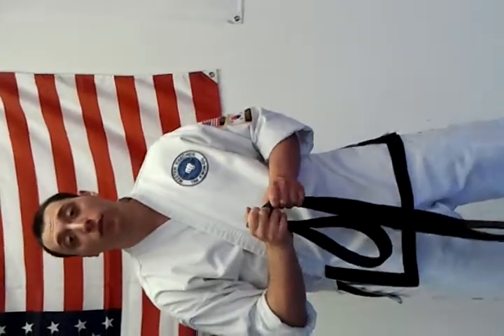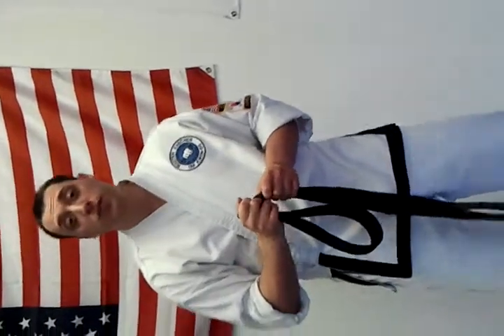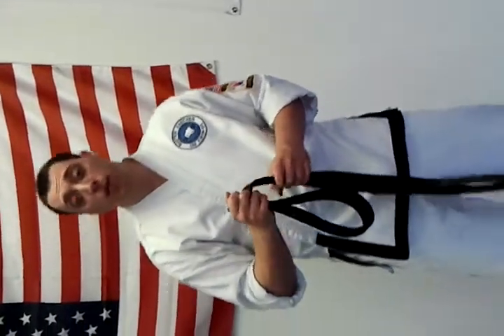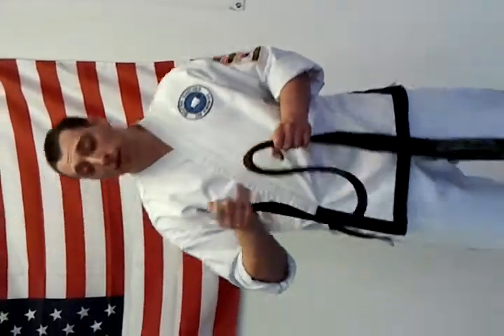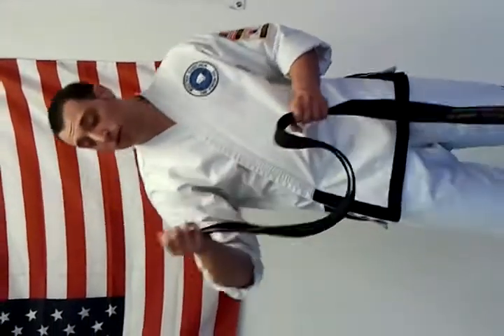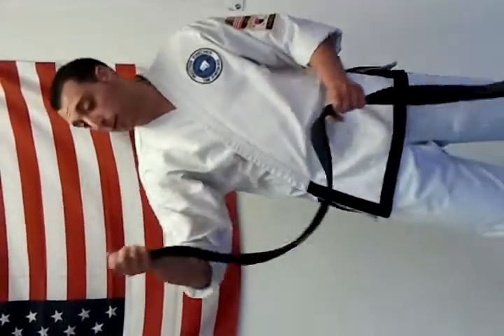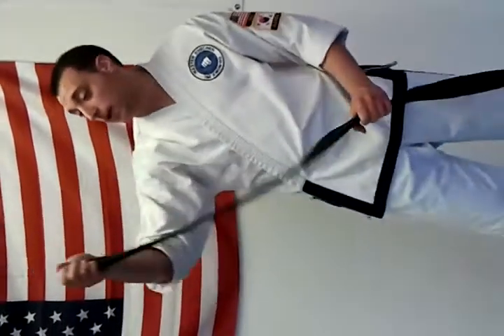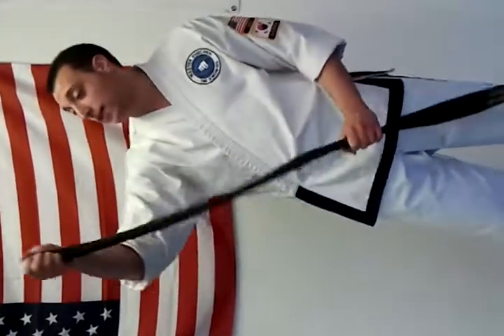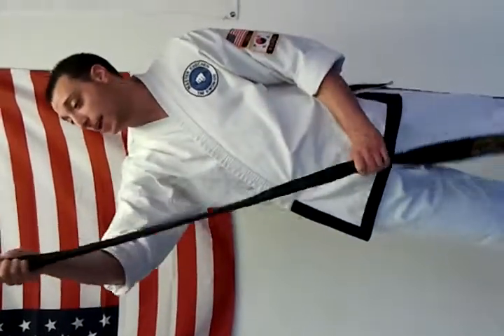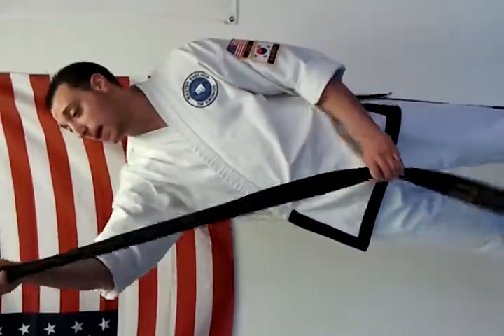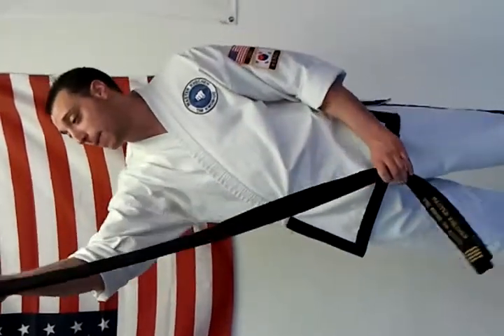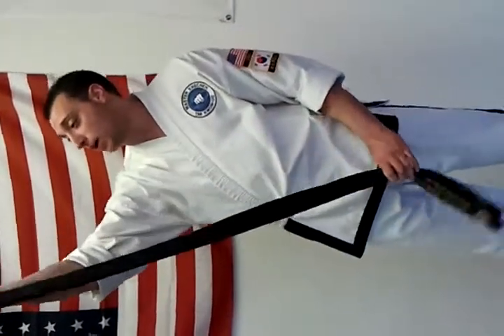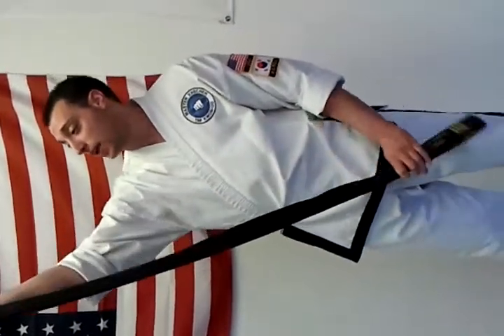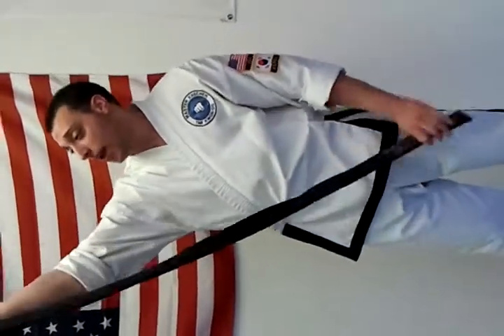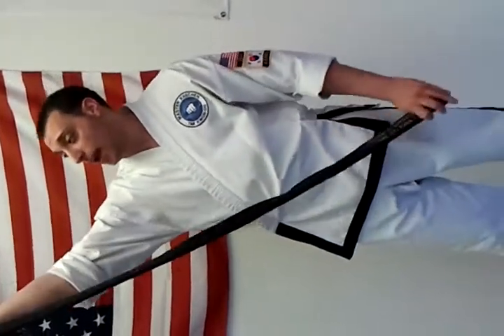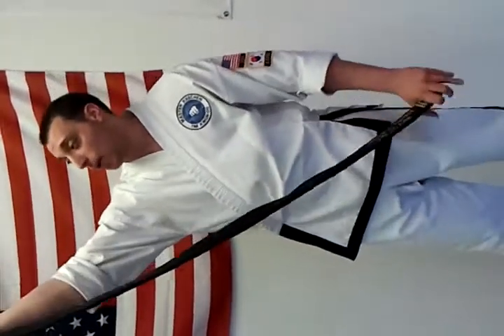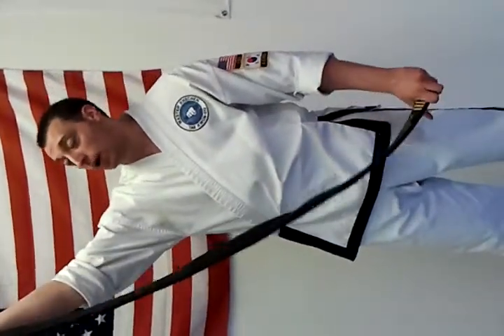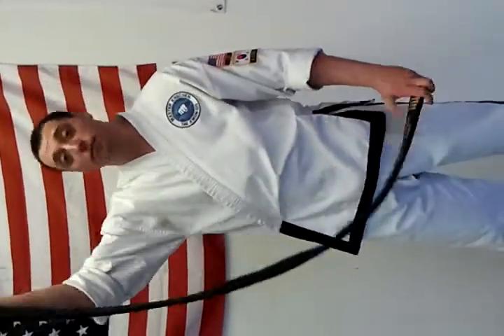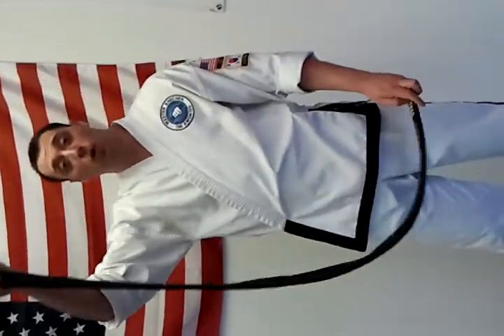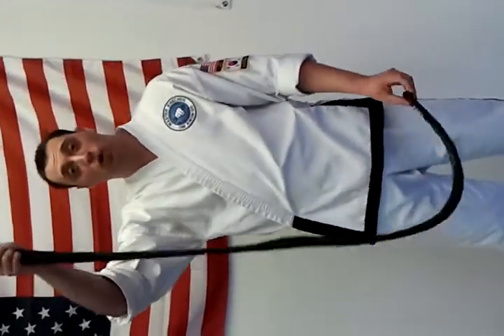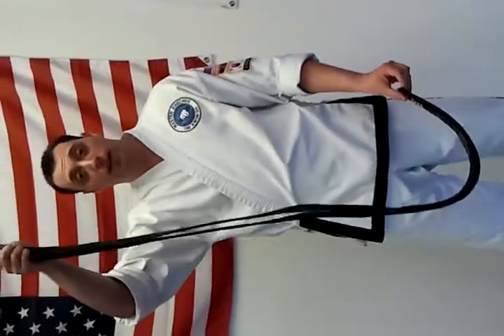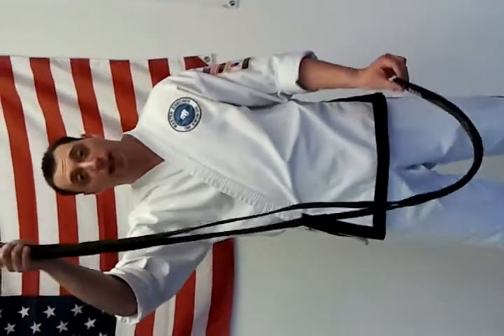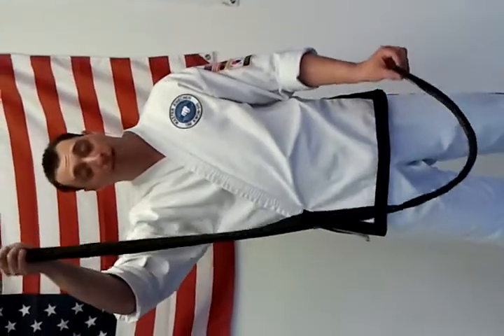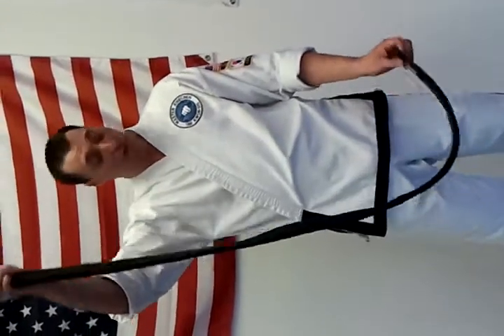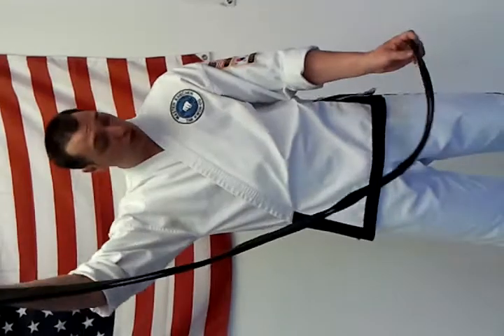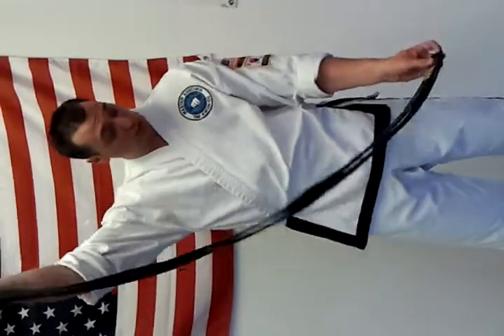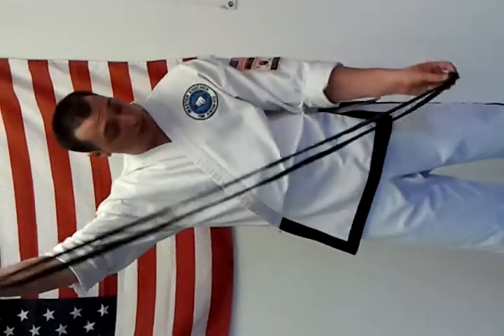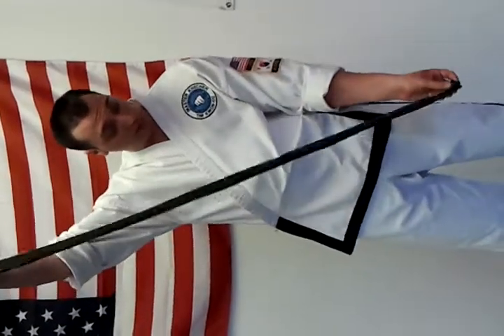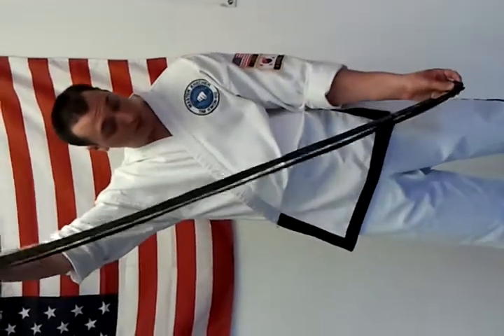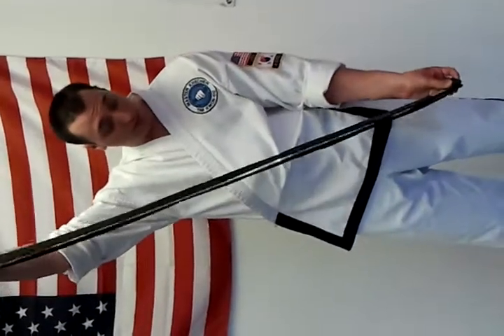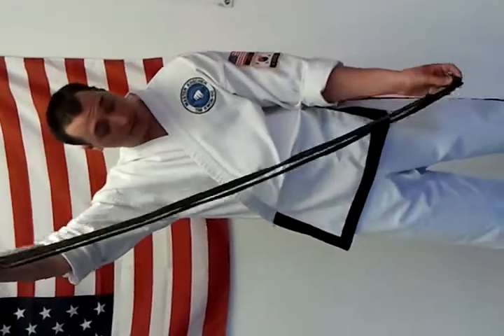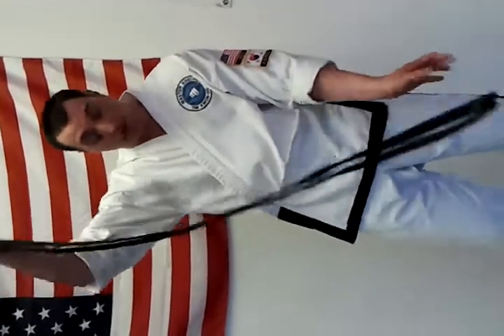The first thing I want to do is I want to take my belt and I want to fold it in half, making sure it's nice and even right here.